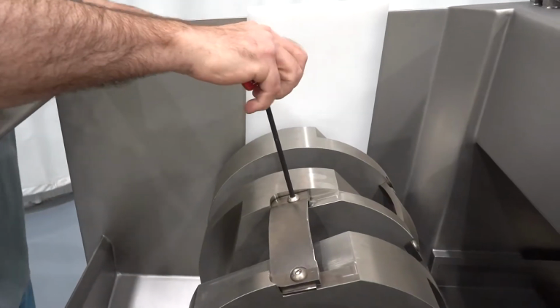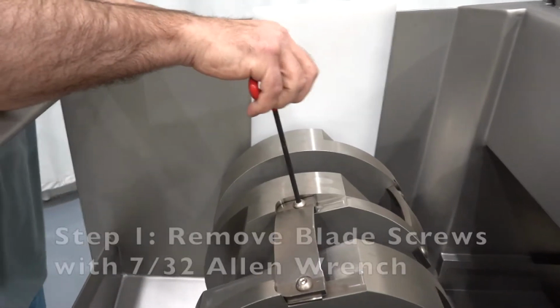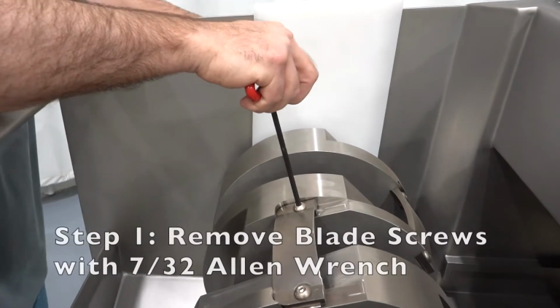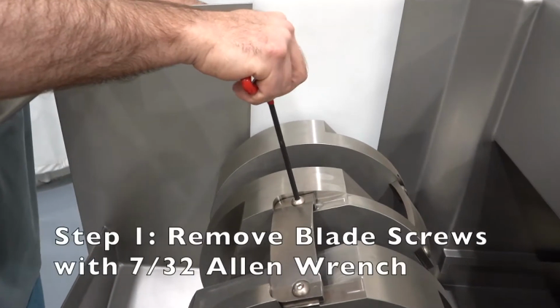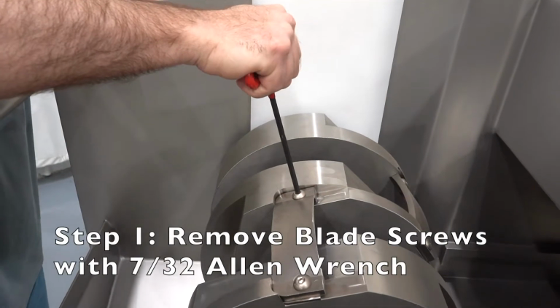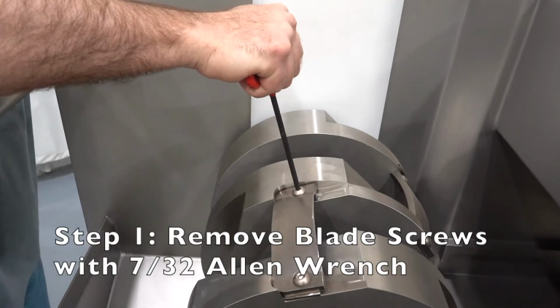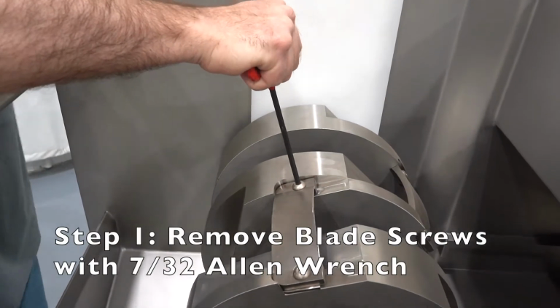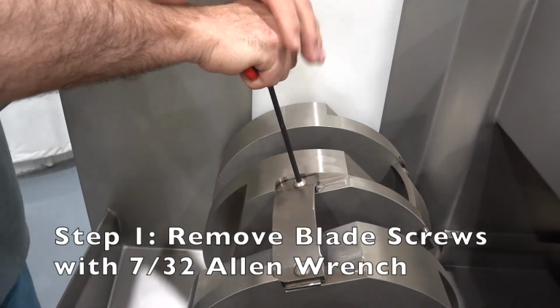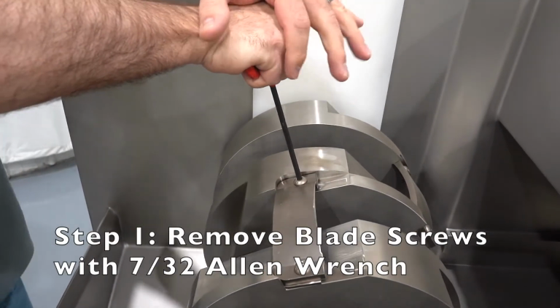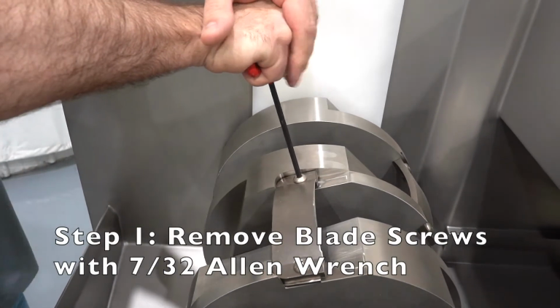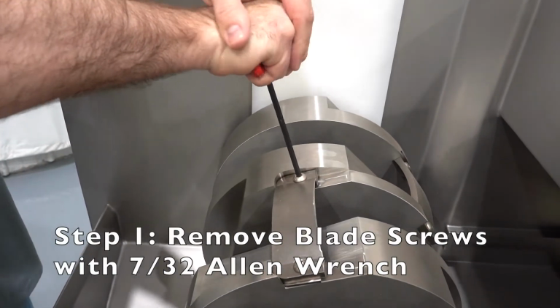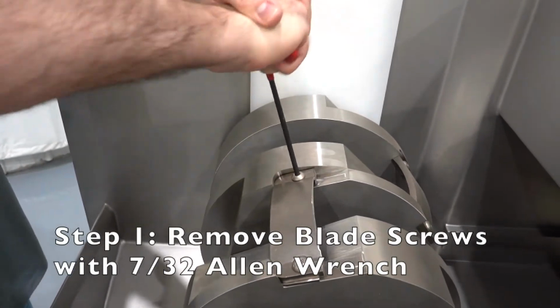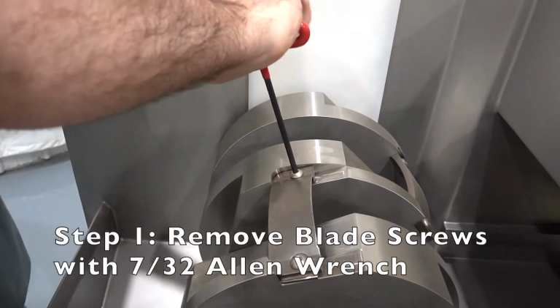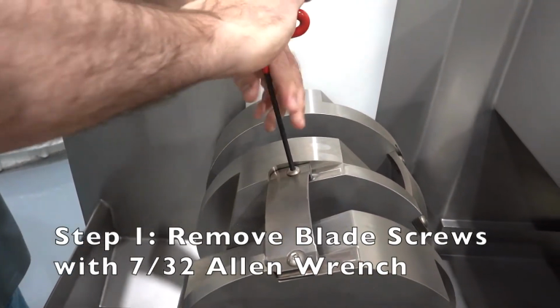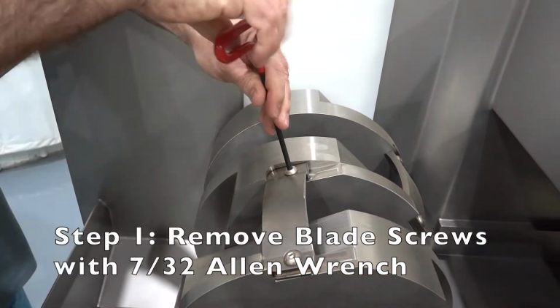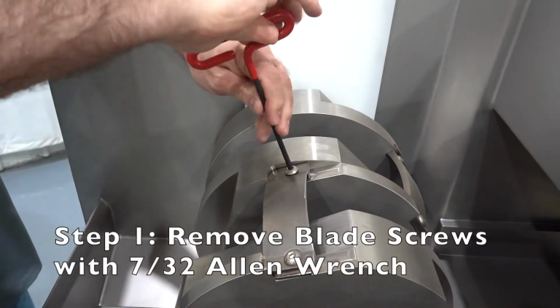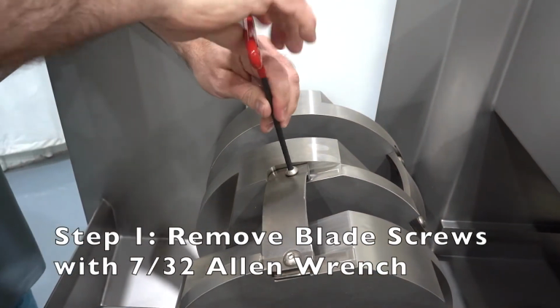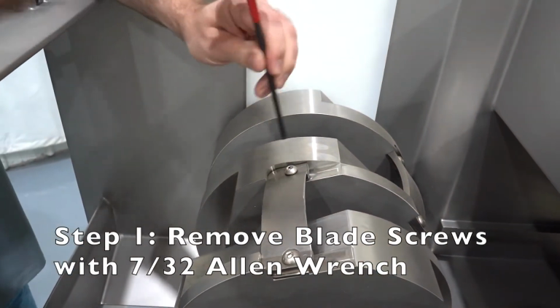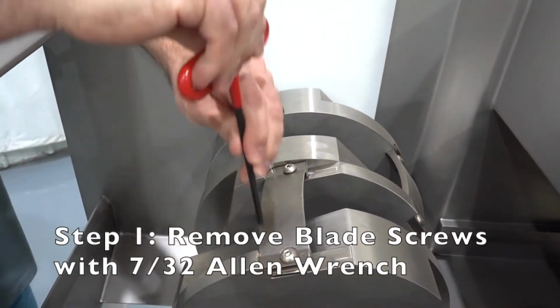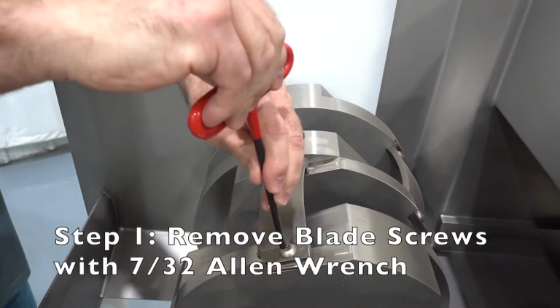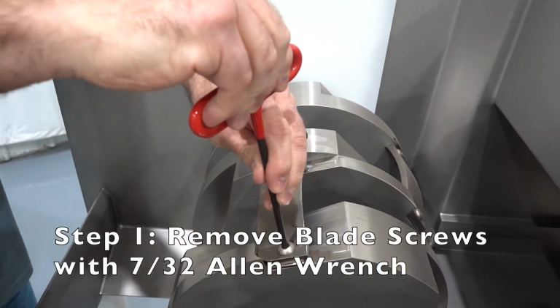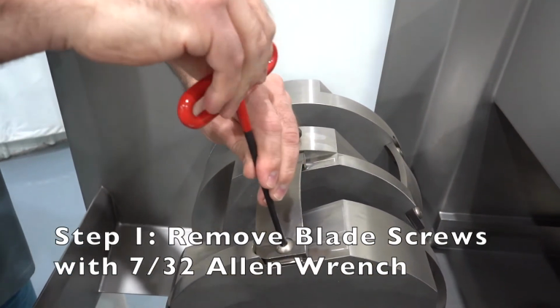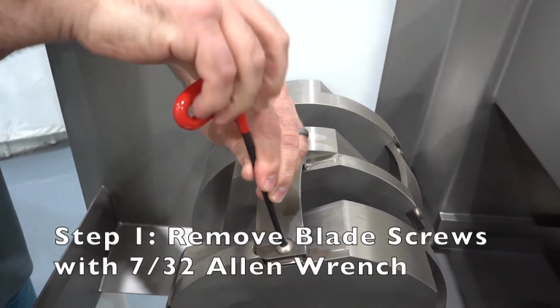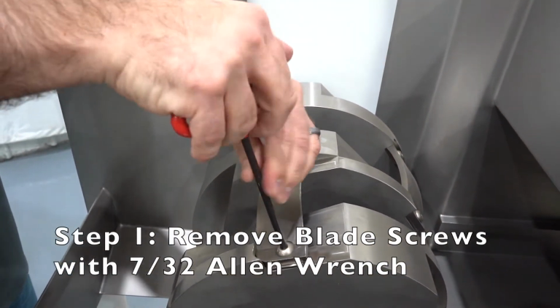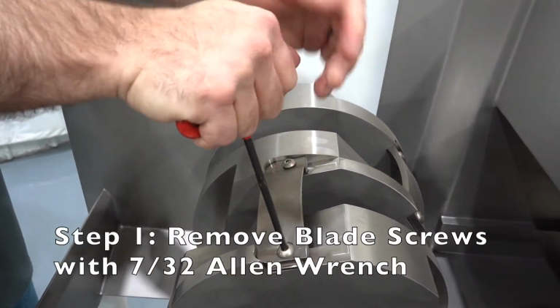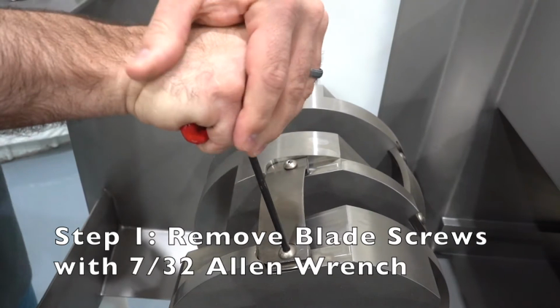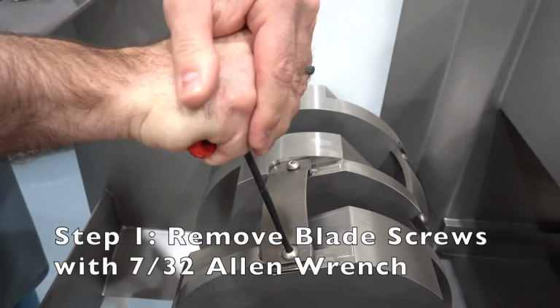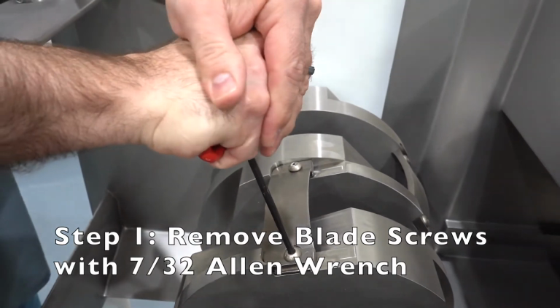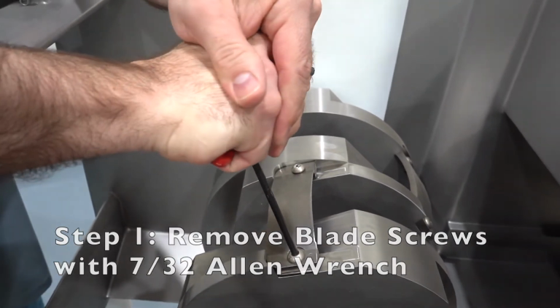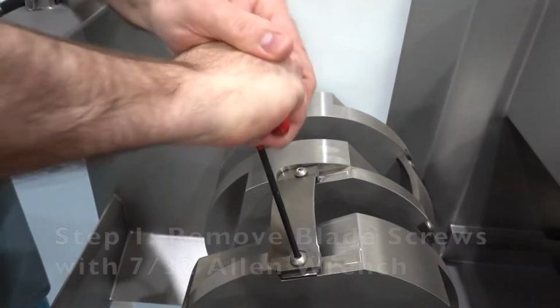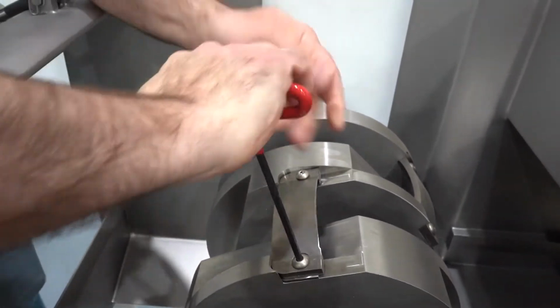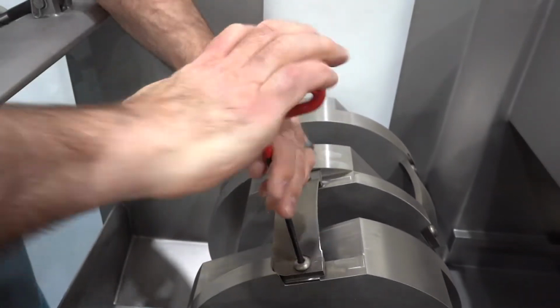The first step is to remove the blade screws. We use a 7/32nd Allen wrench.